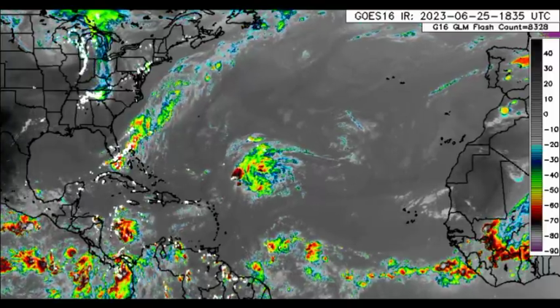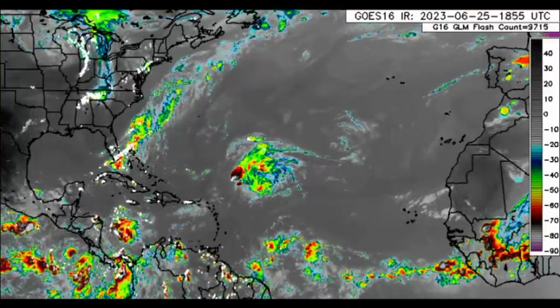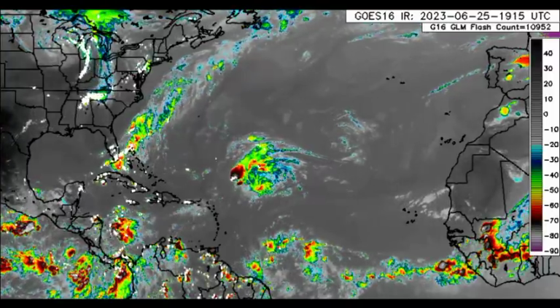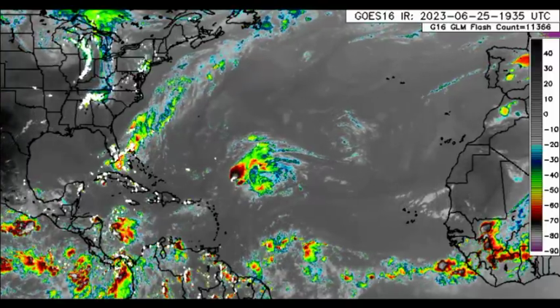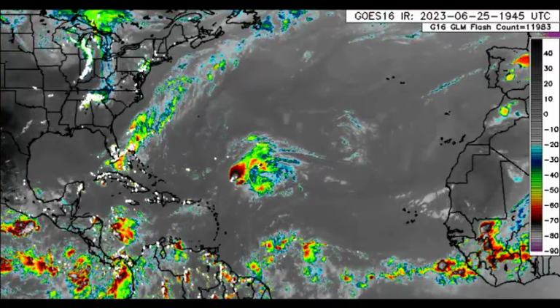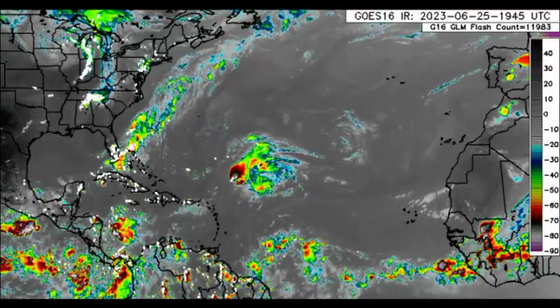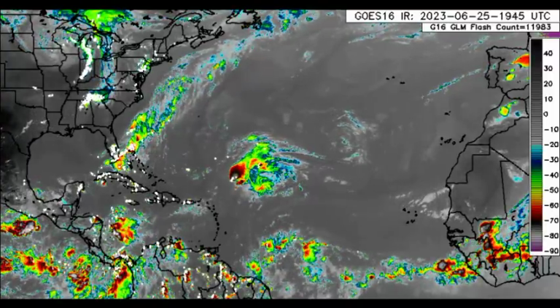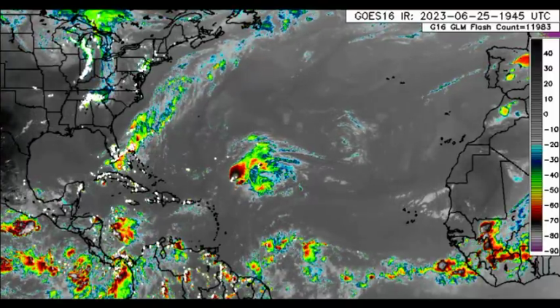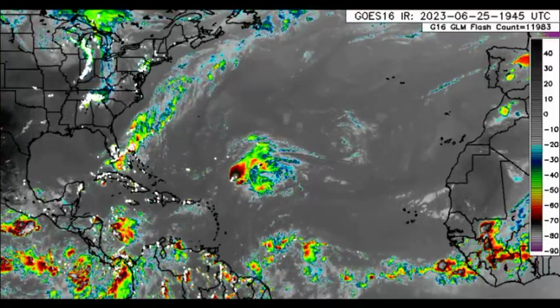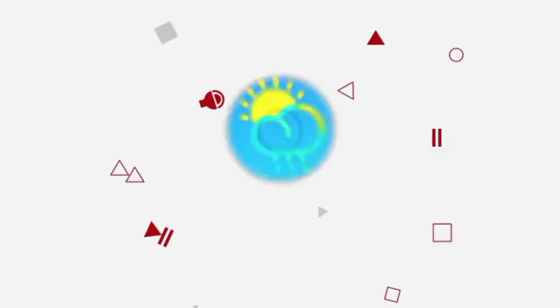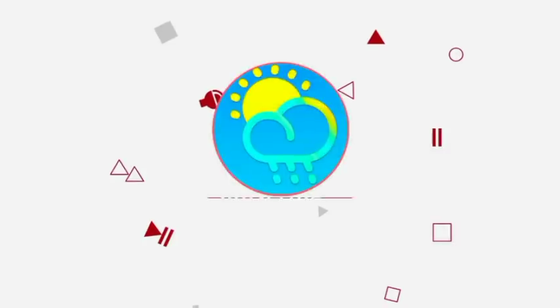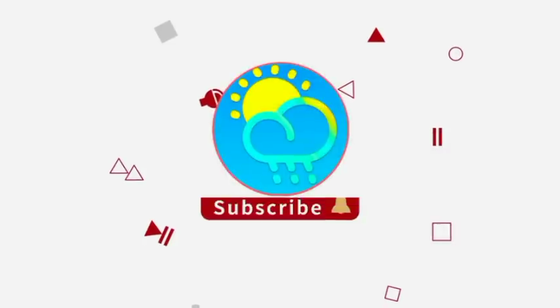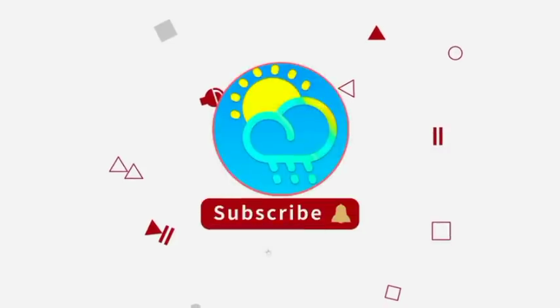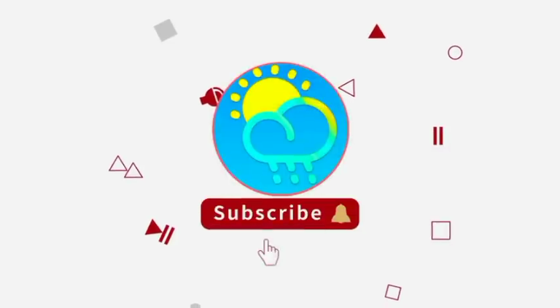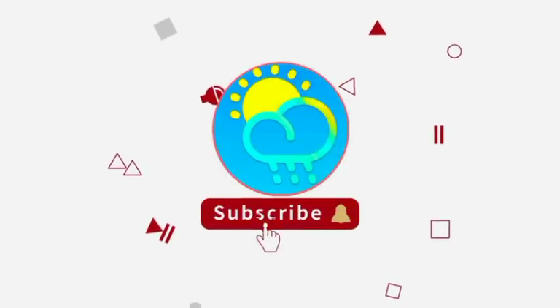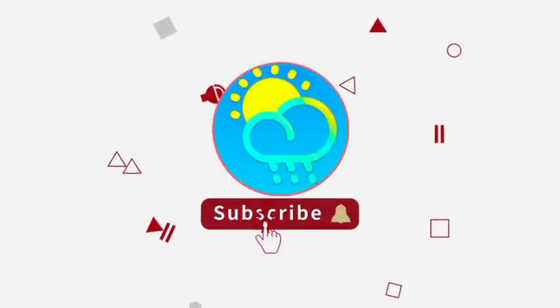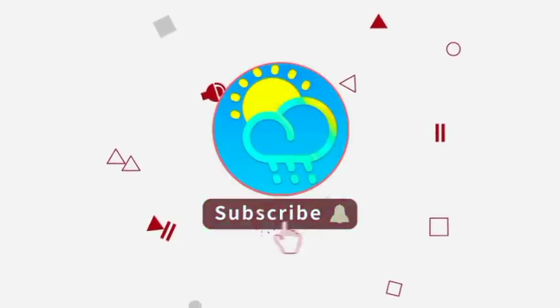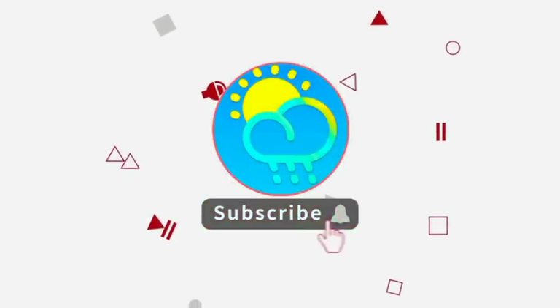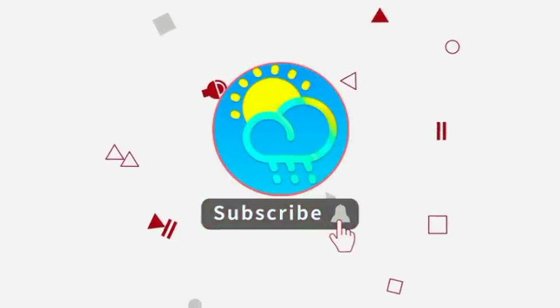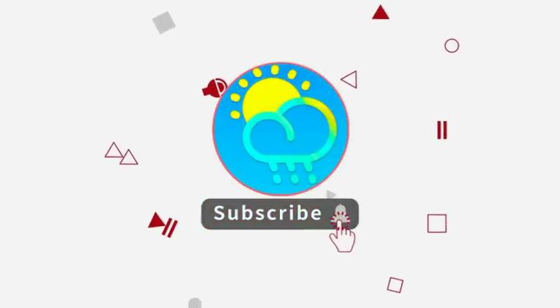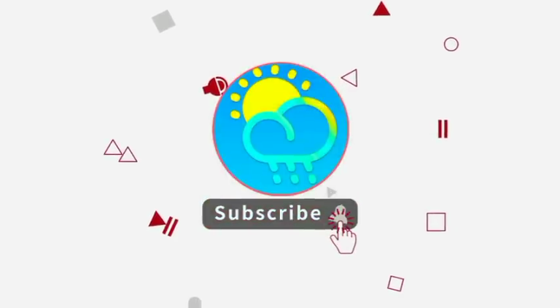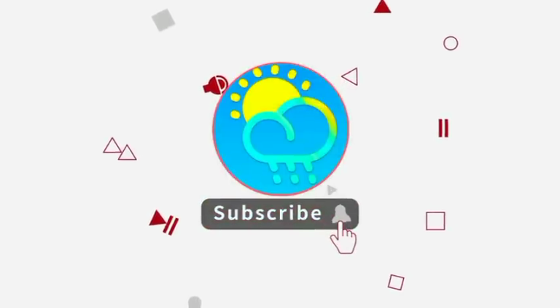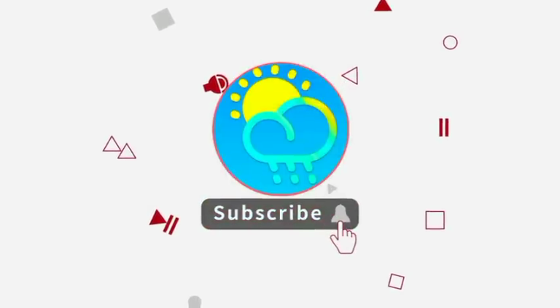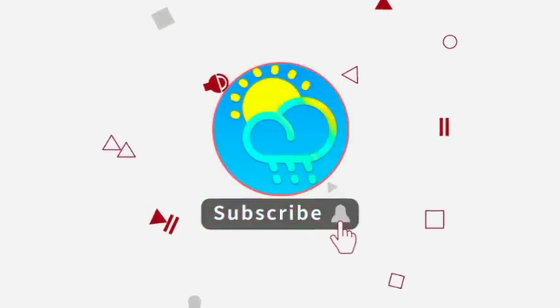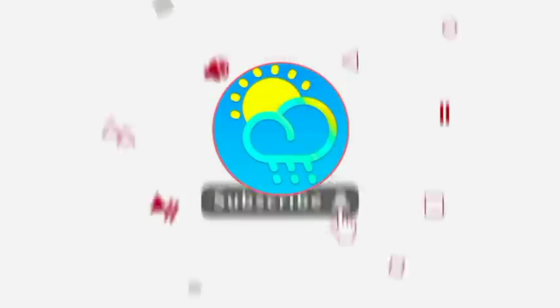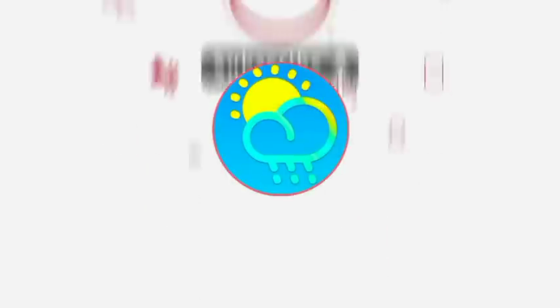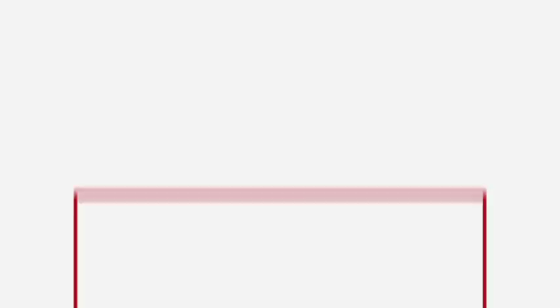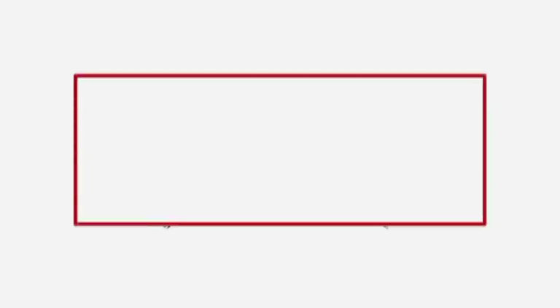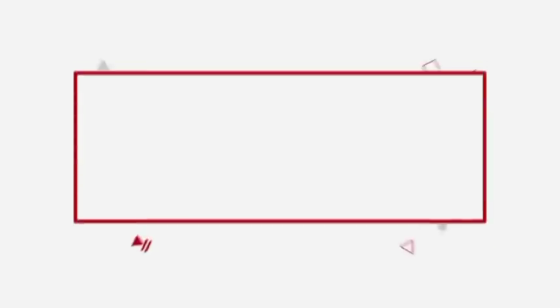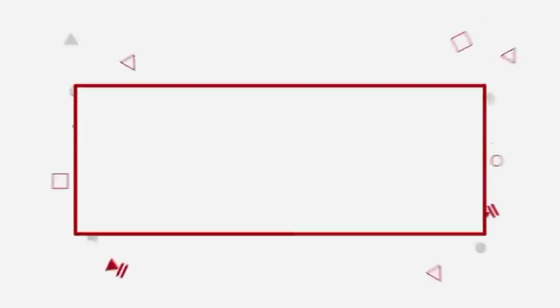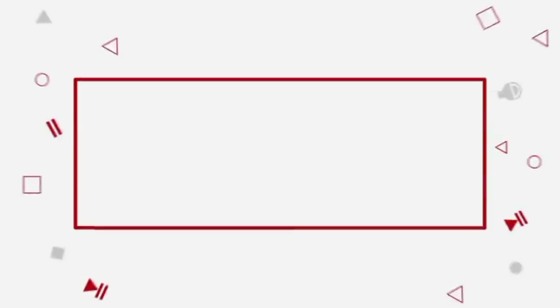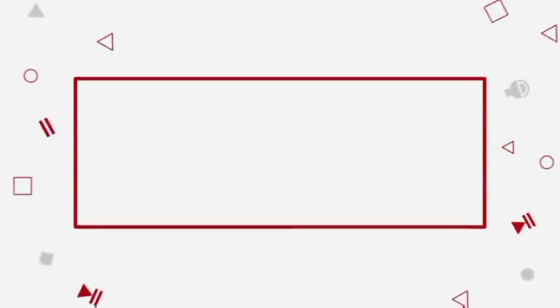Before I go into details, please do subscribe if you haven't yet done so and tap the bell so that you never miss an important update.